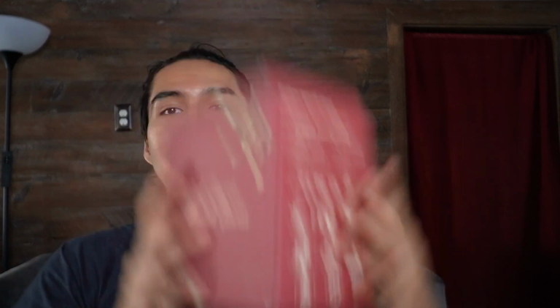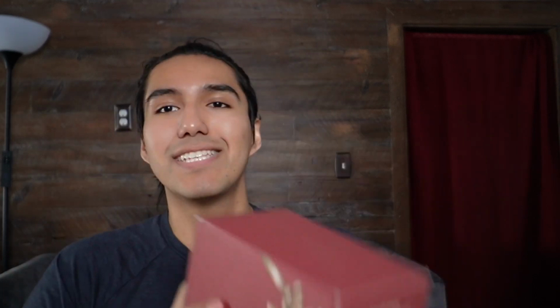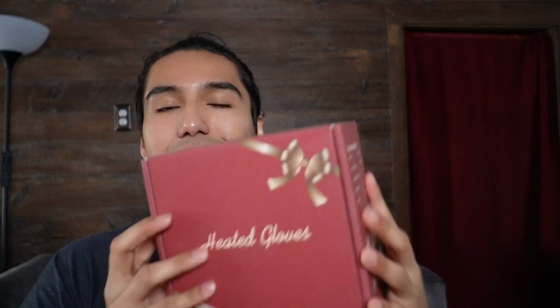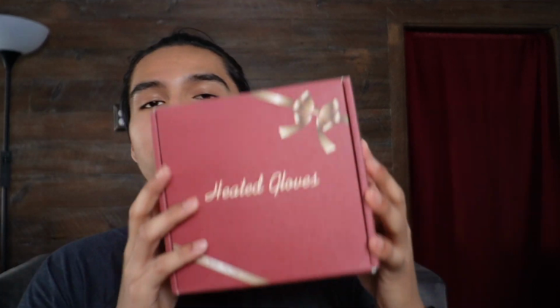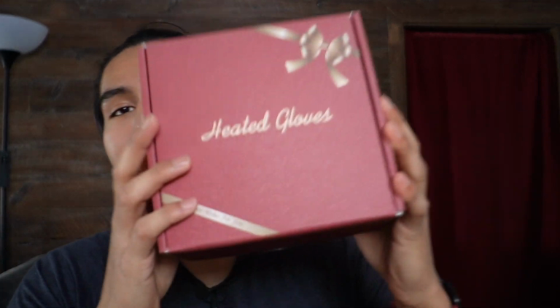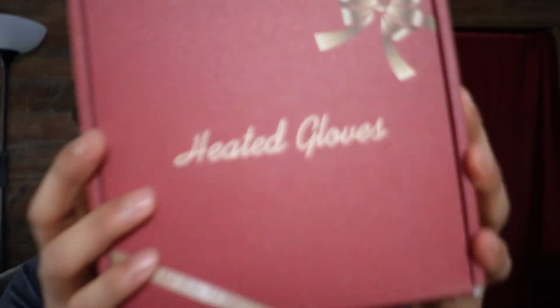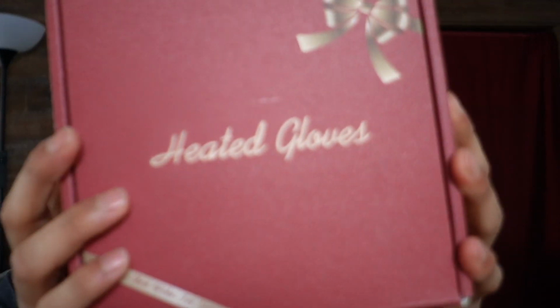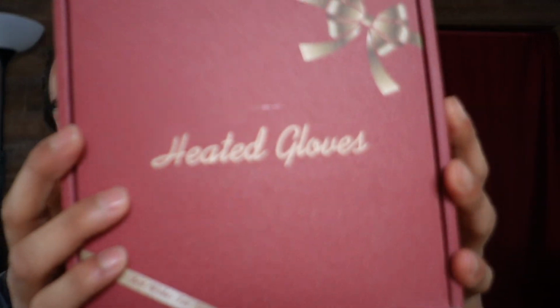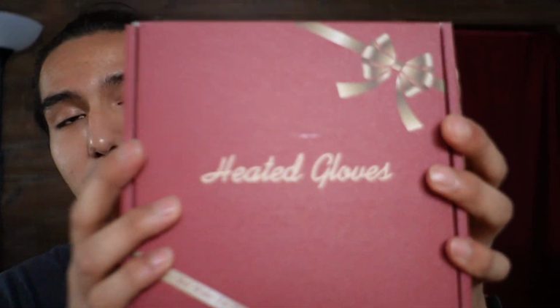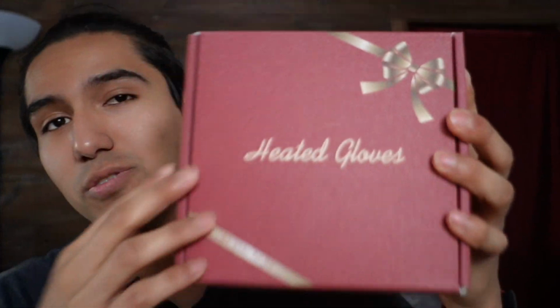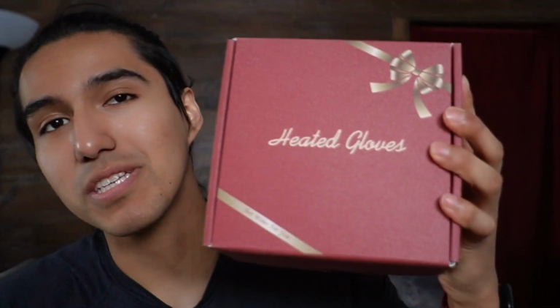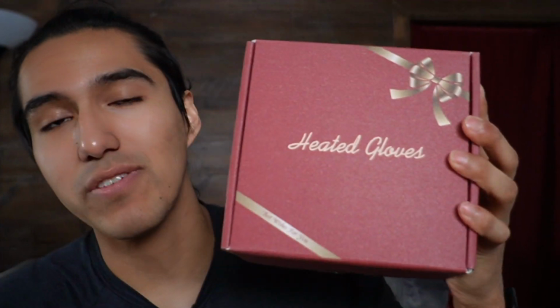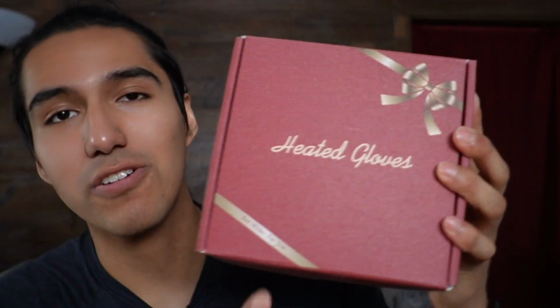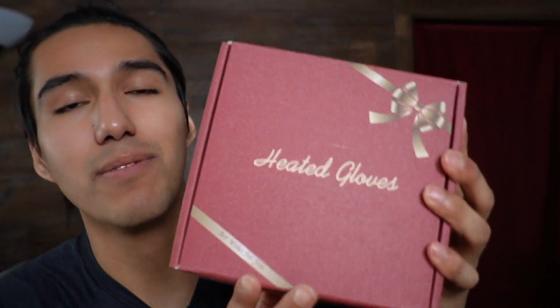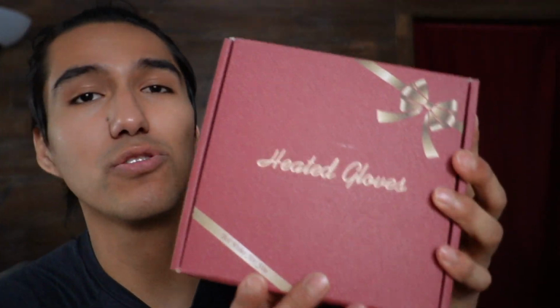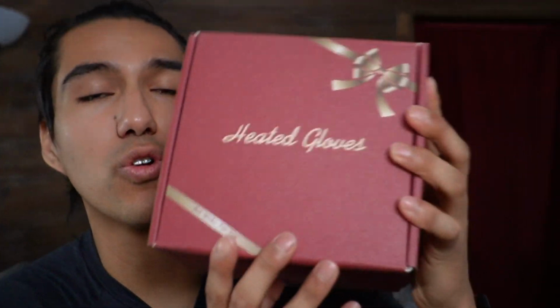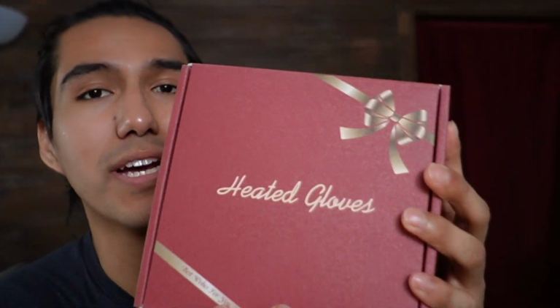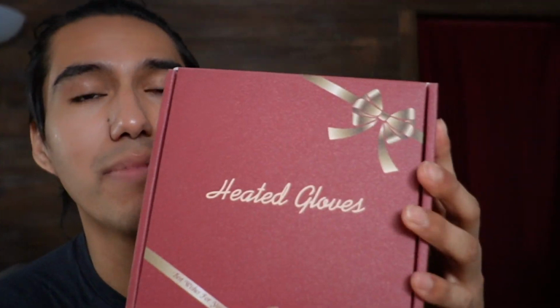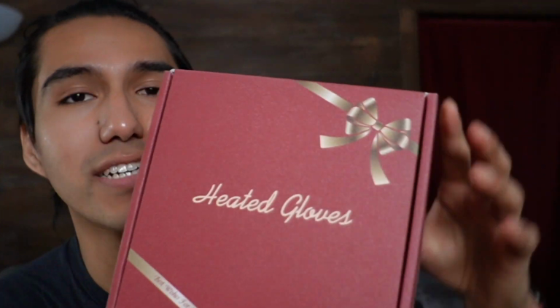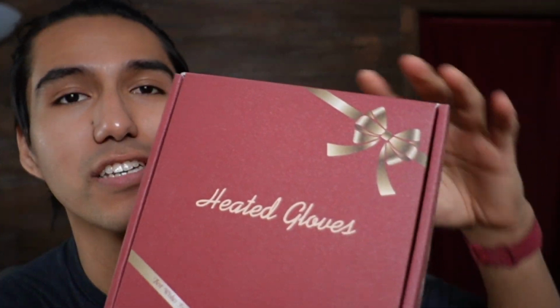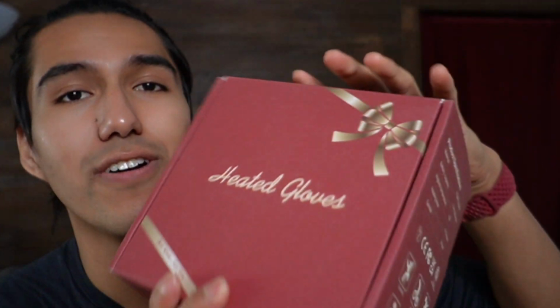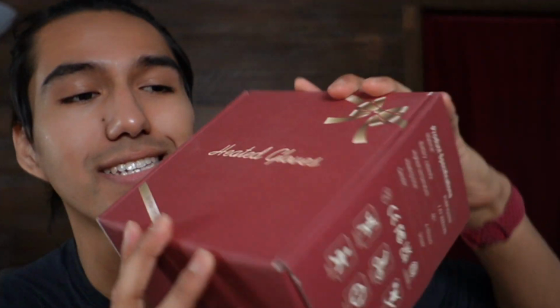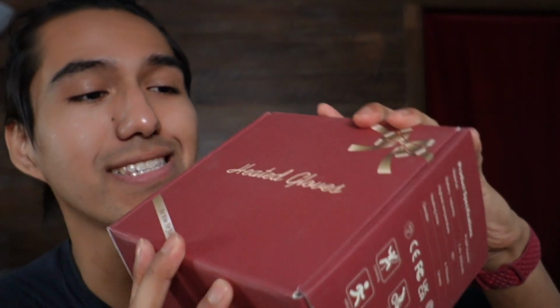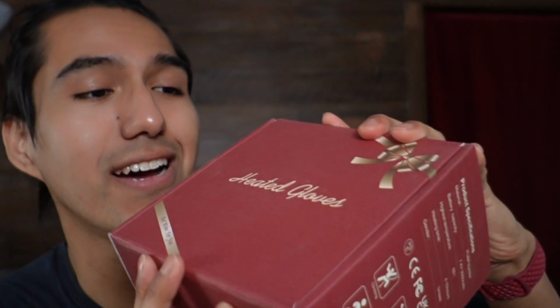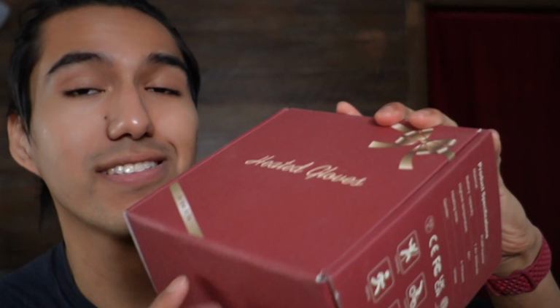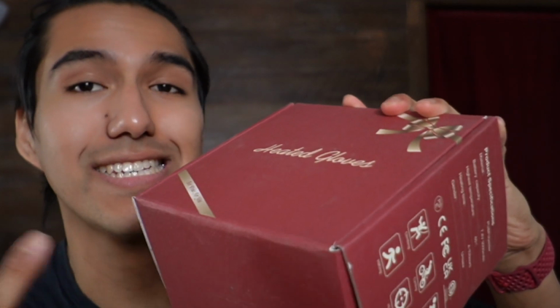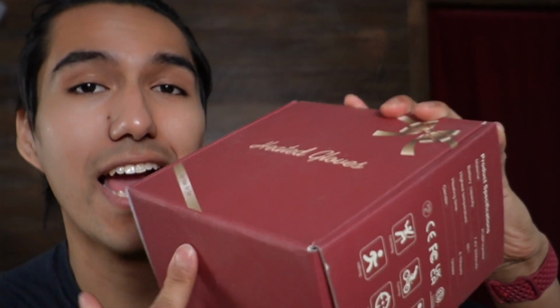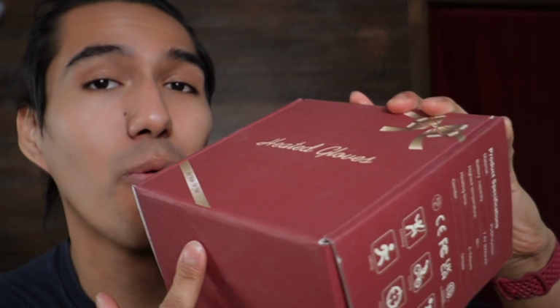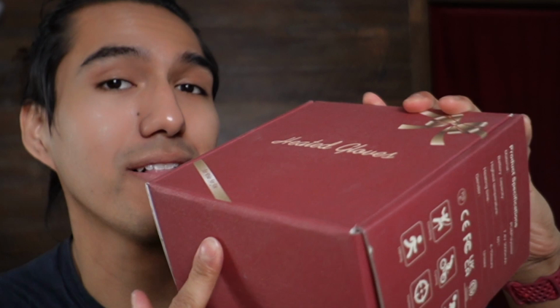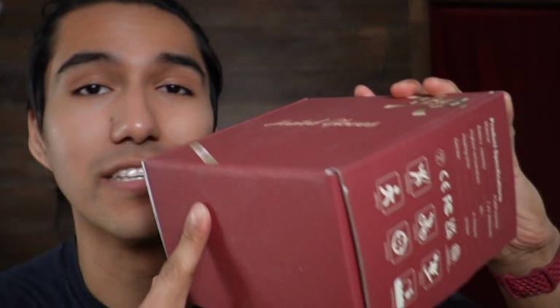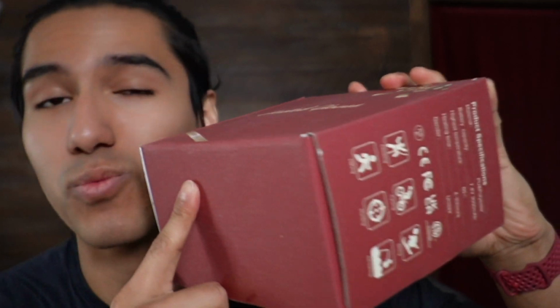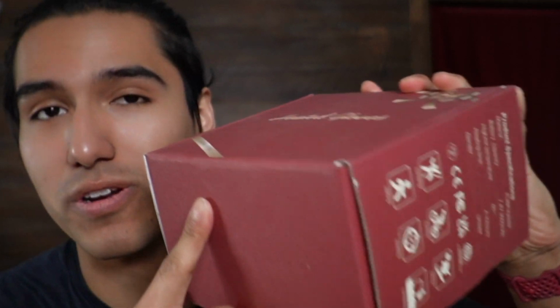Maytag sent me these heated gloves, so in this video I'm going to do a quick unboxing and test them out to see how well they work.